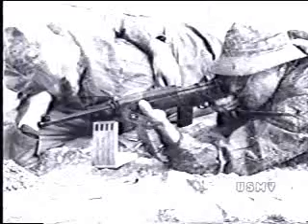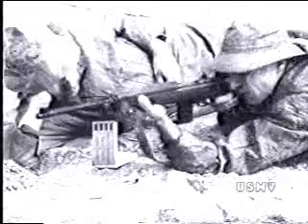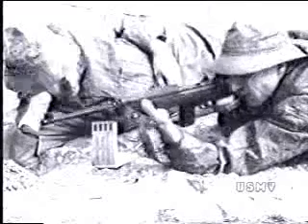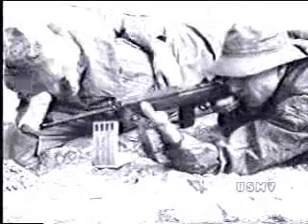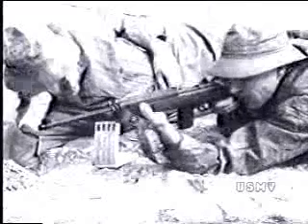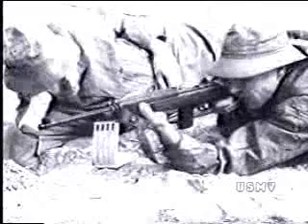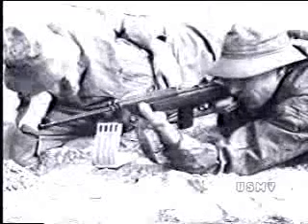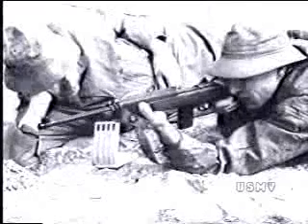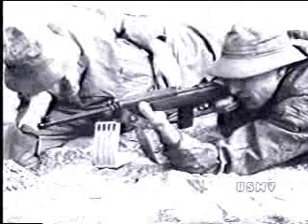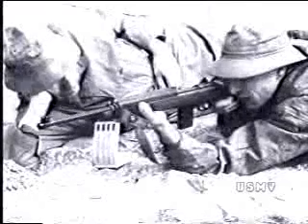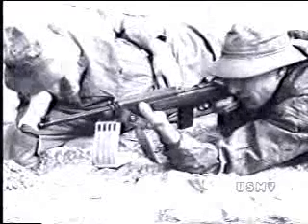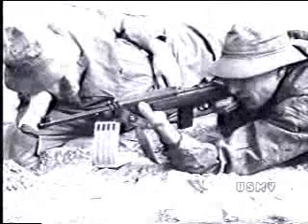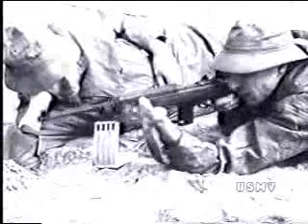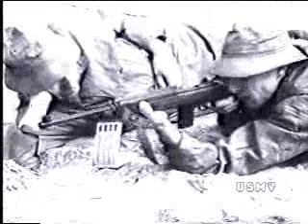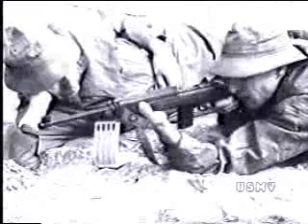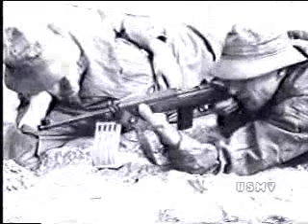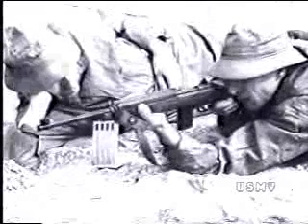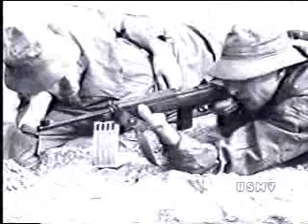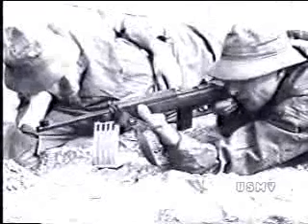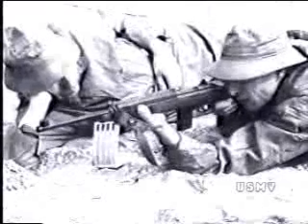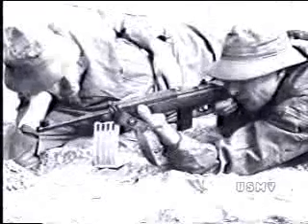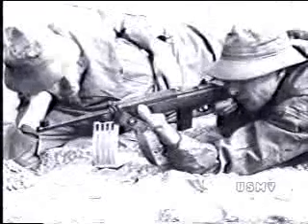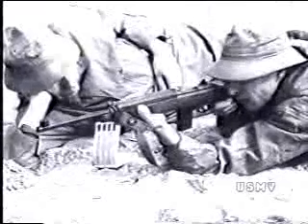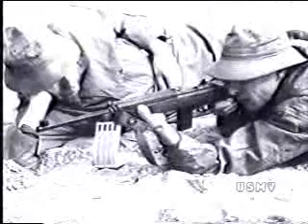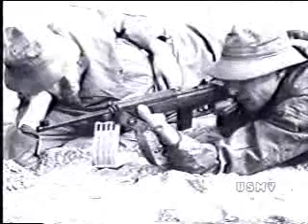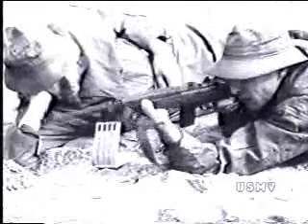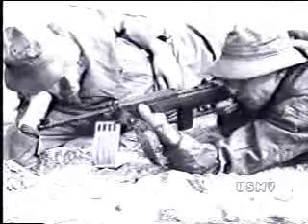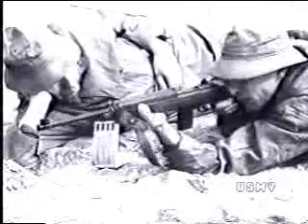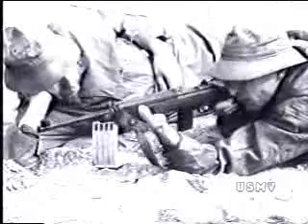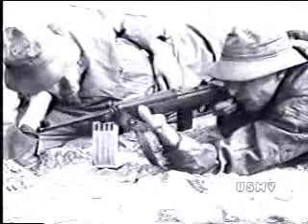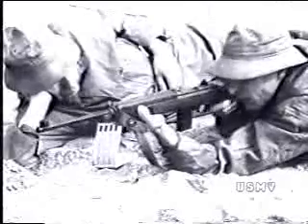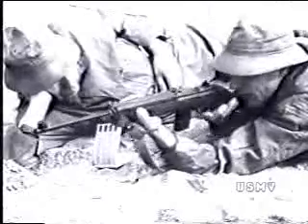The carbine is gas operated, magazine fed, and air cooled. Here's how it works.